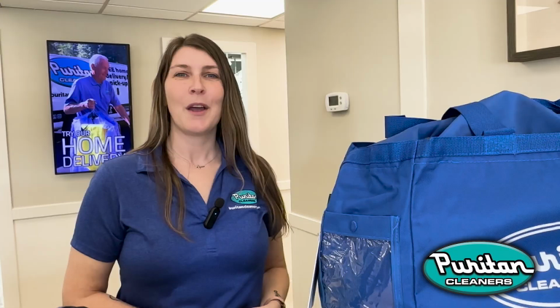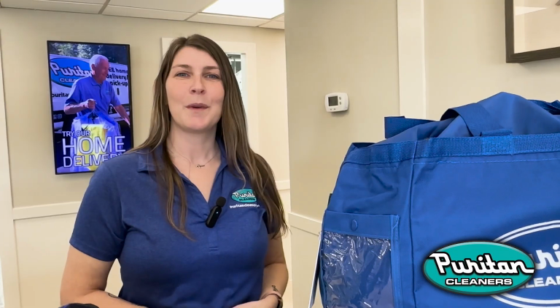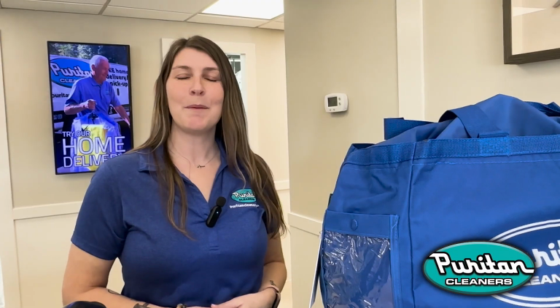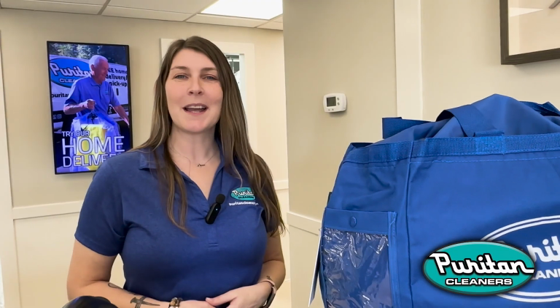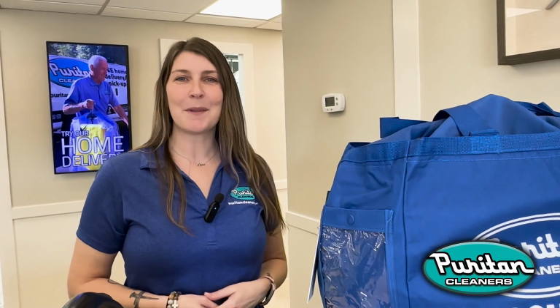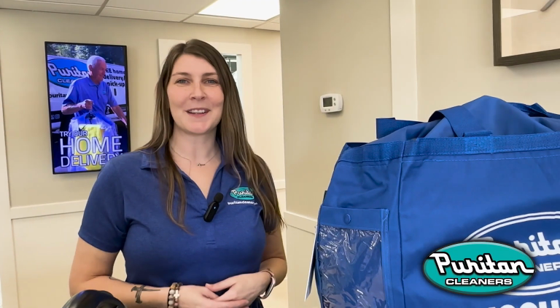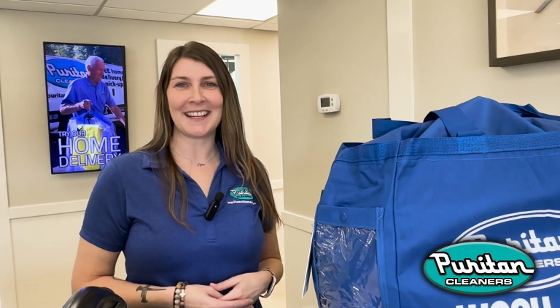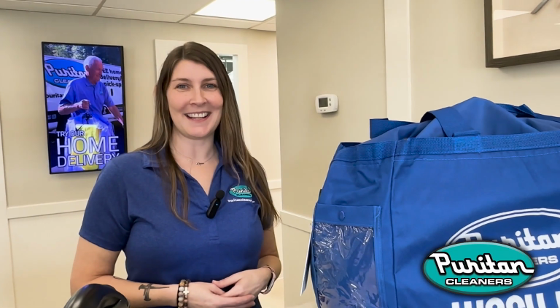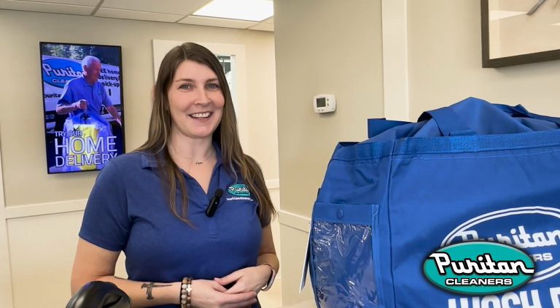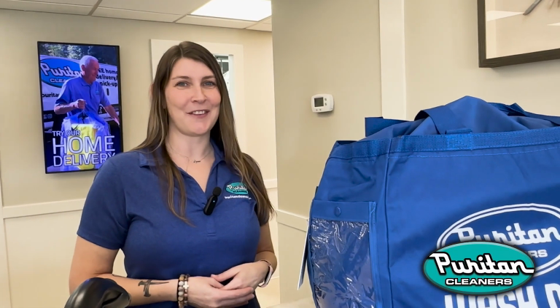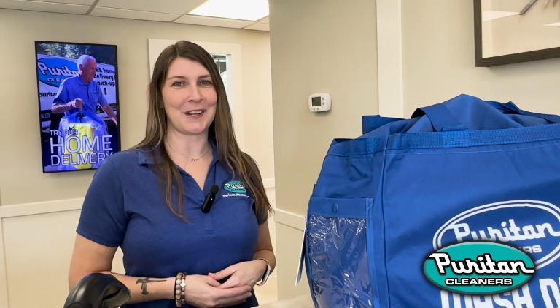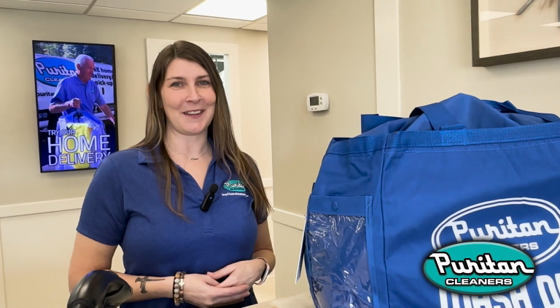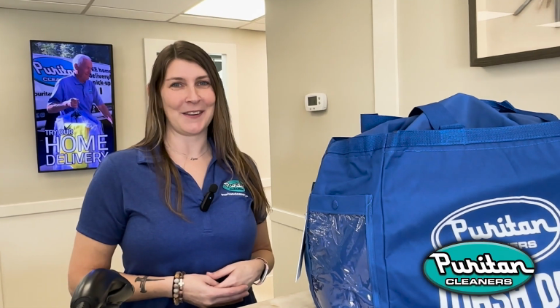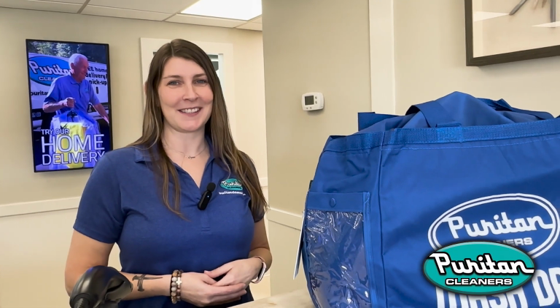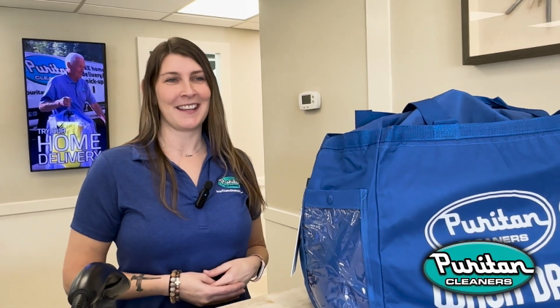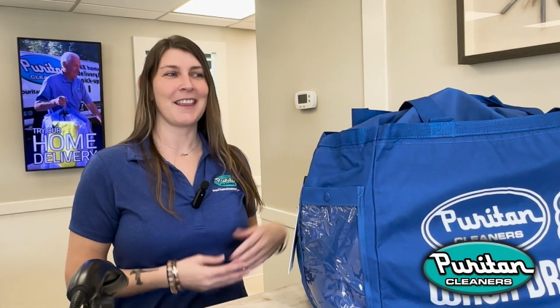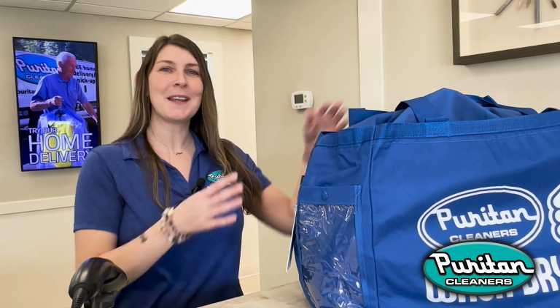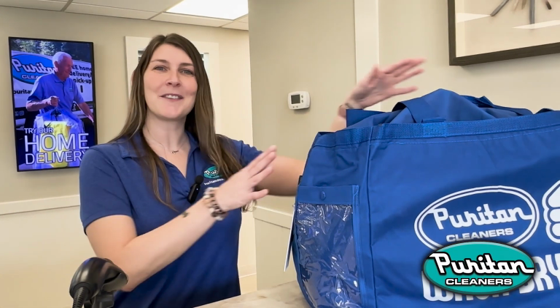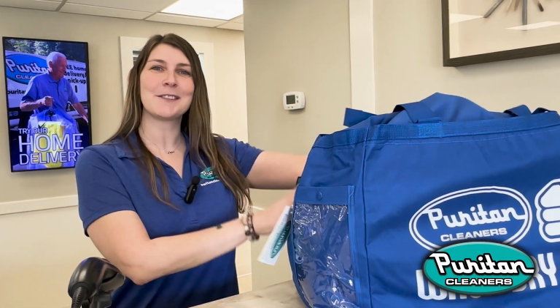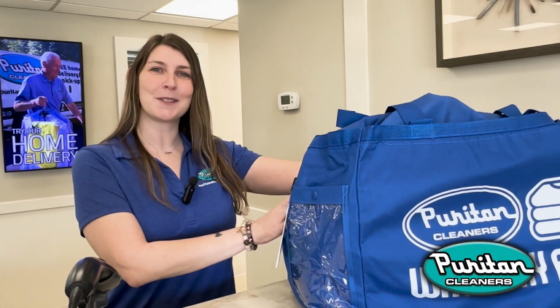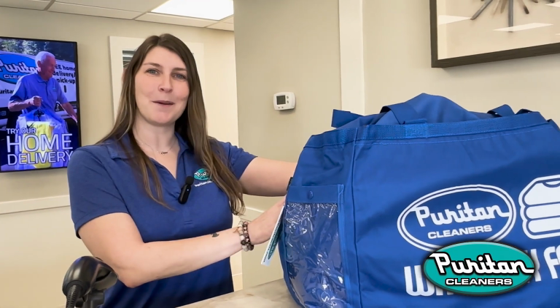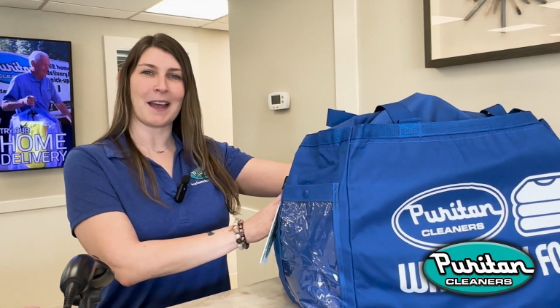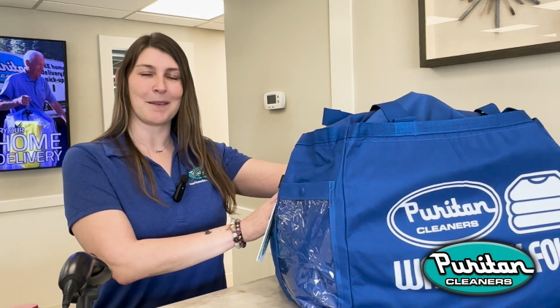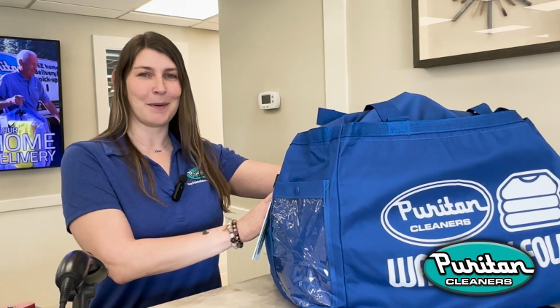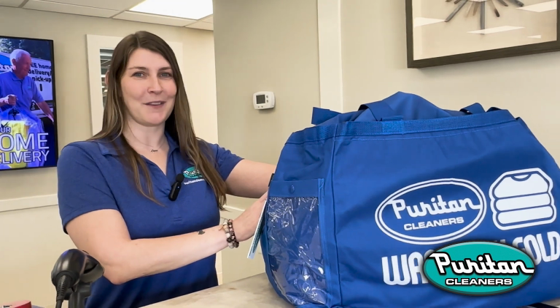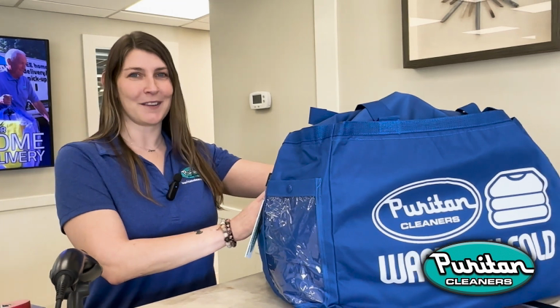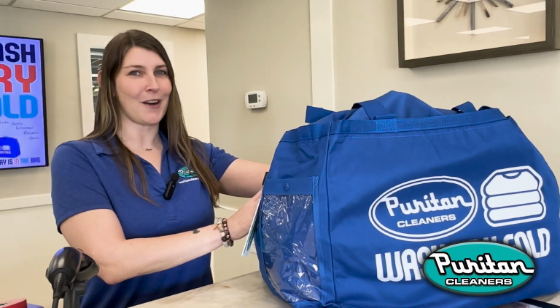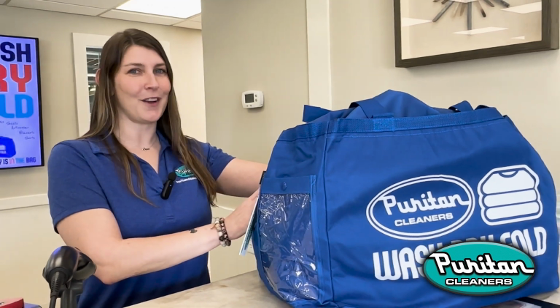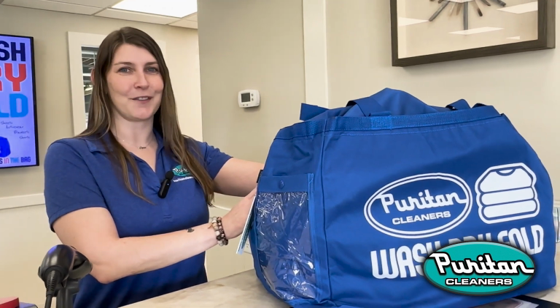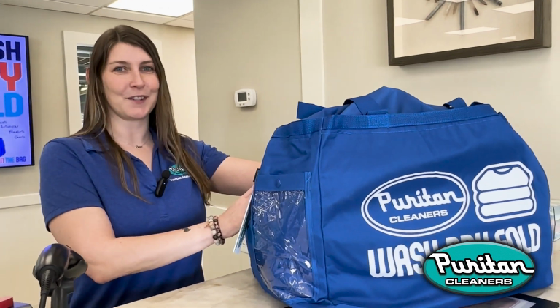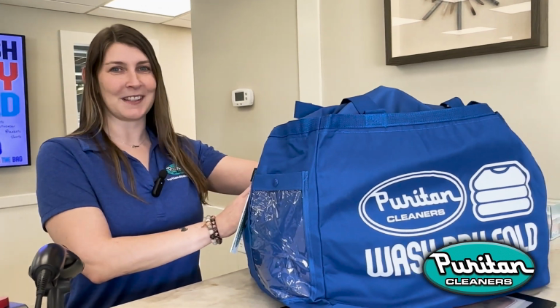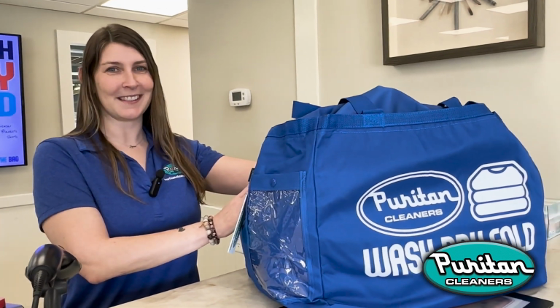When you pick up your clean and neatly folded clothes, they'll be in a reusable tote bag, perfect for all your future visits.